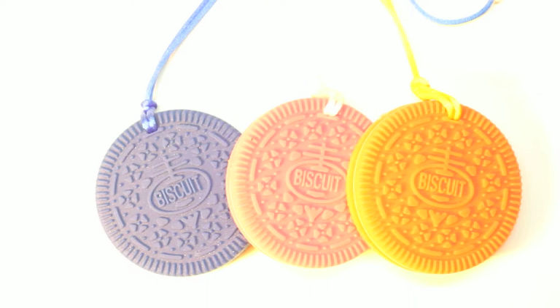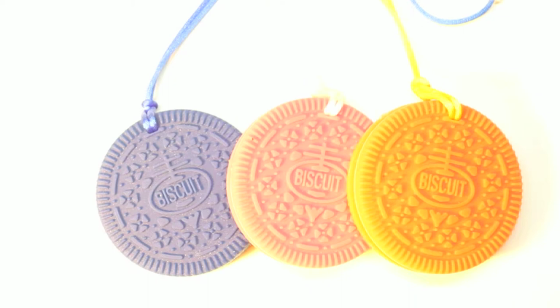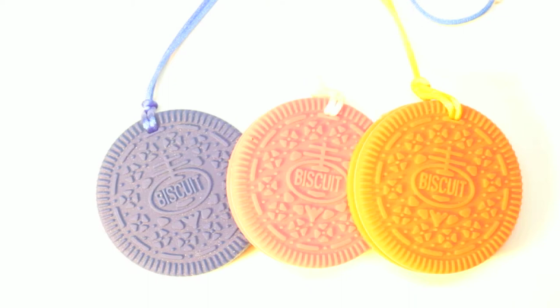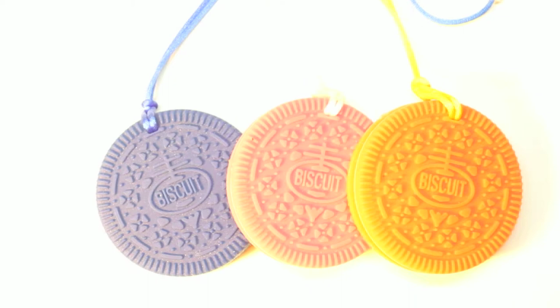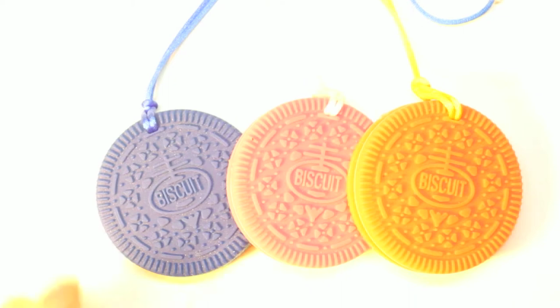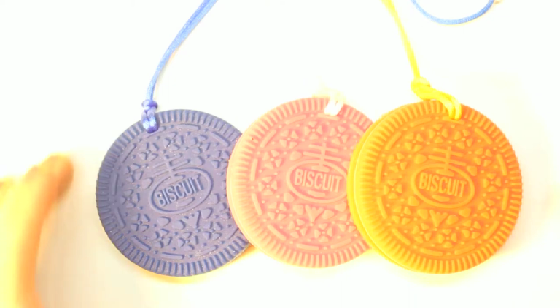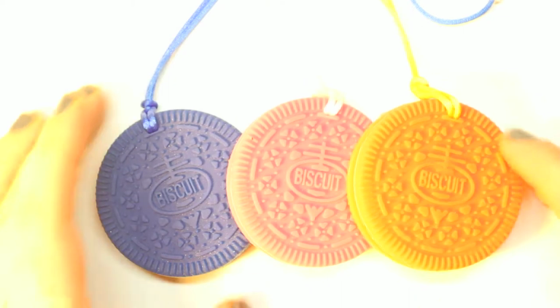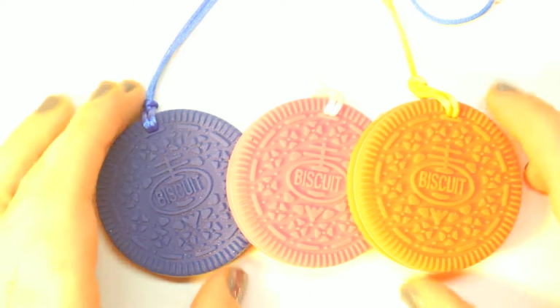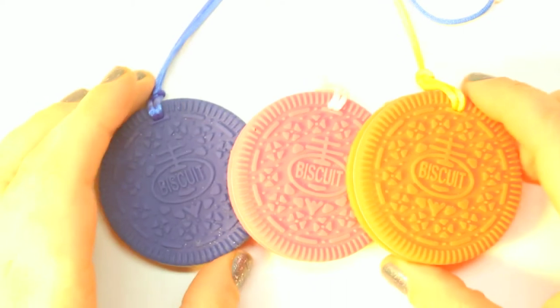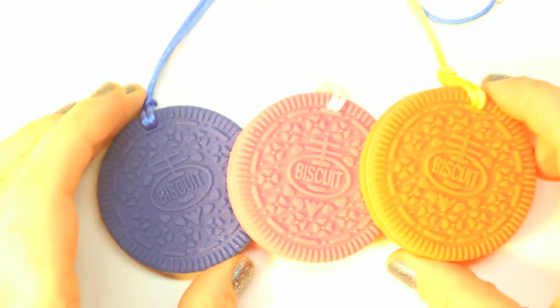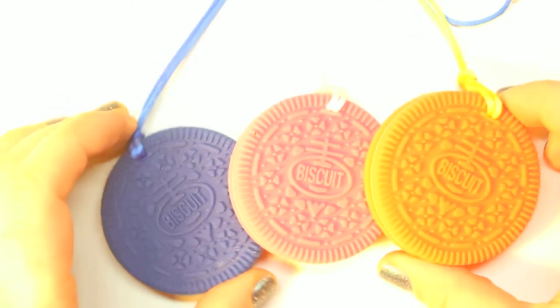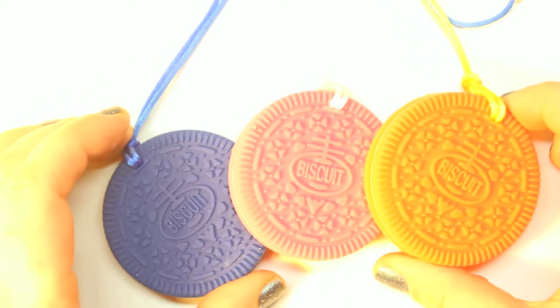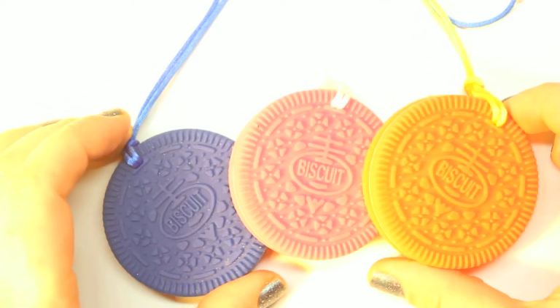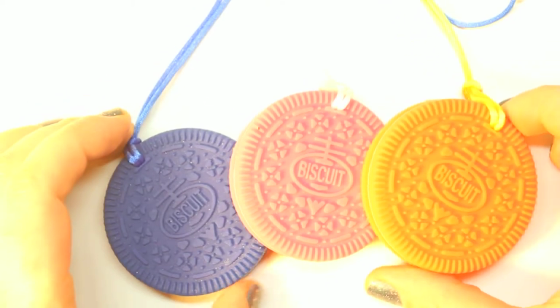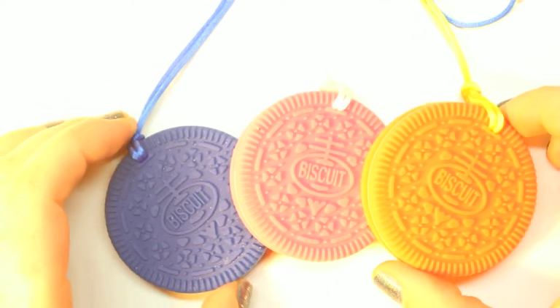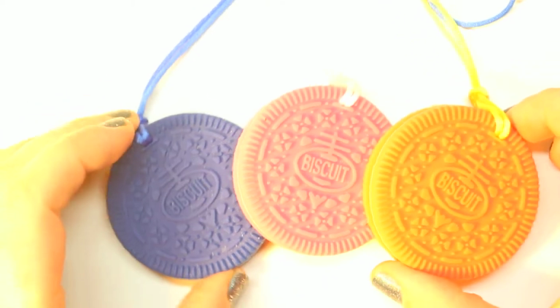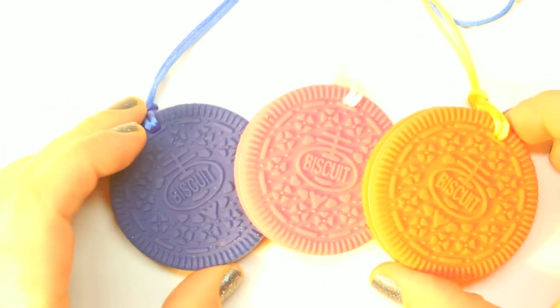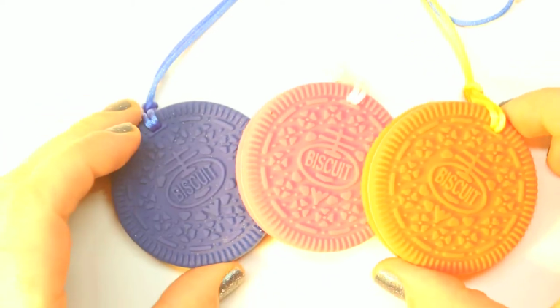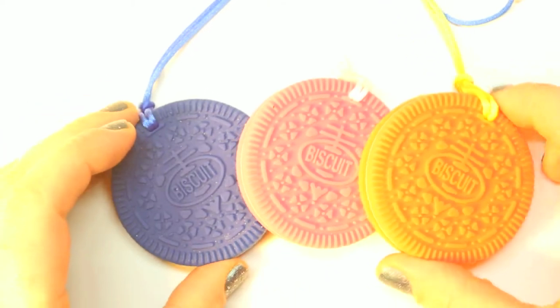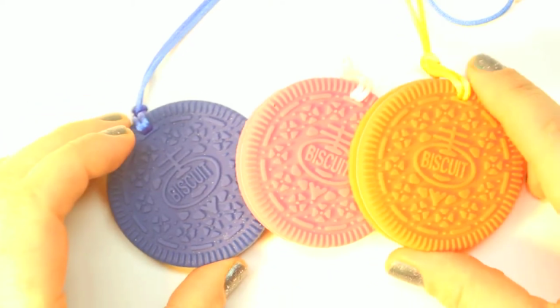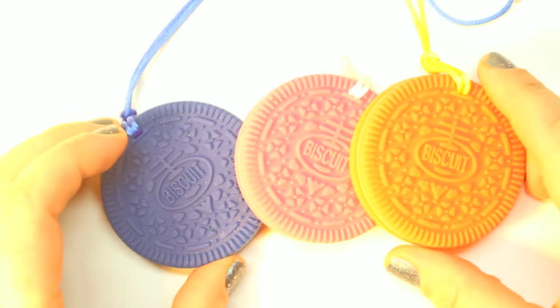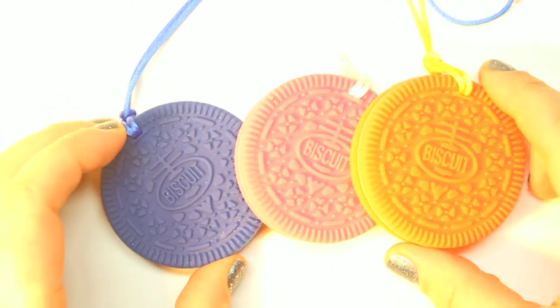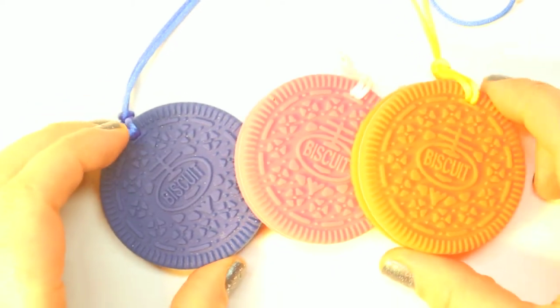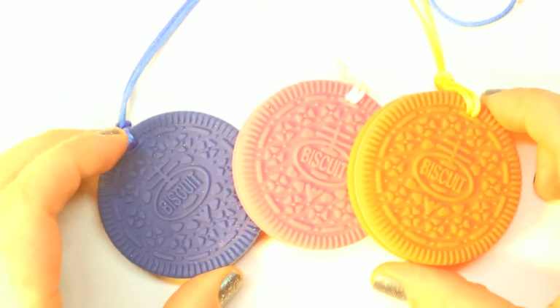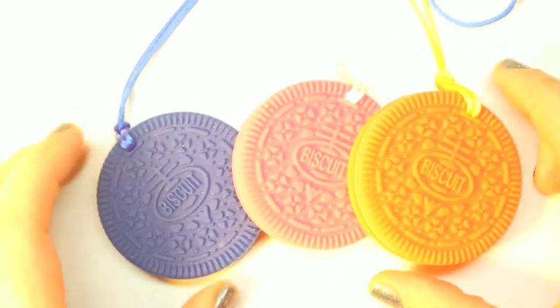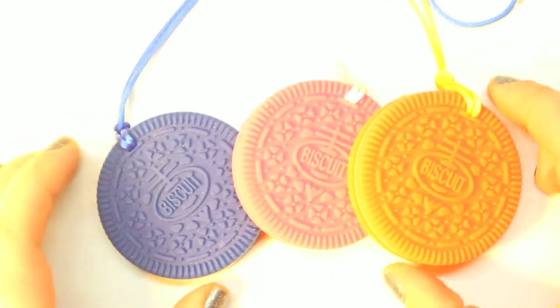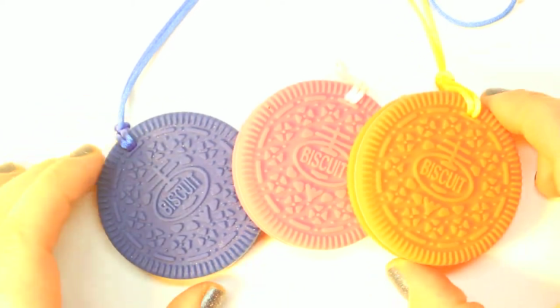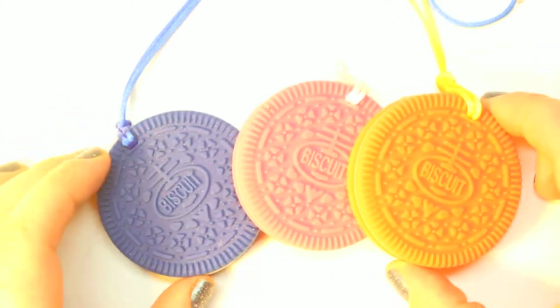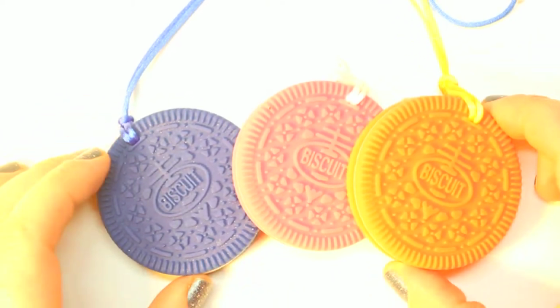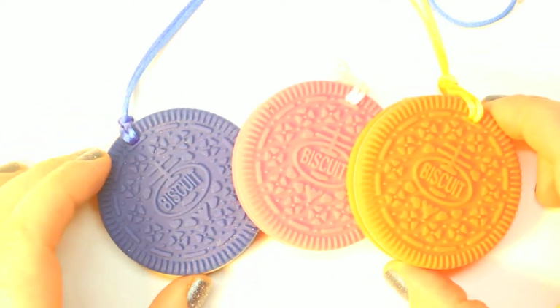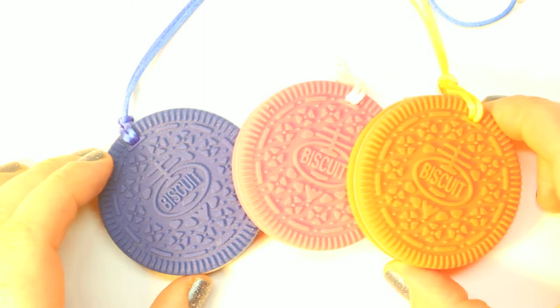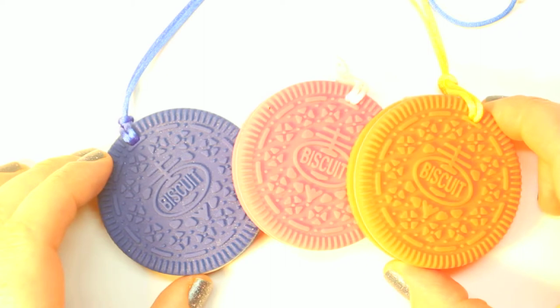On today's top product of the week, I want to share with you these three adorable cookie teethers from KidsNet Enterprises.